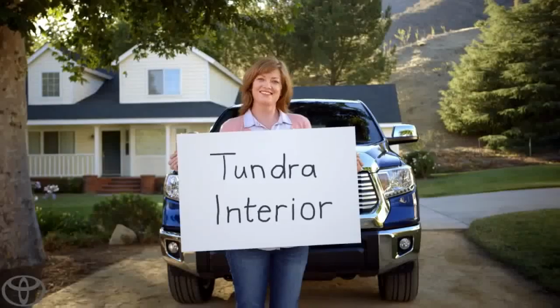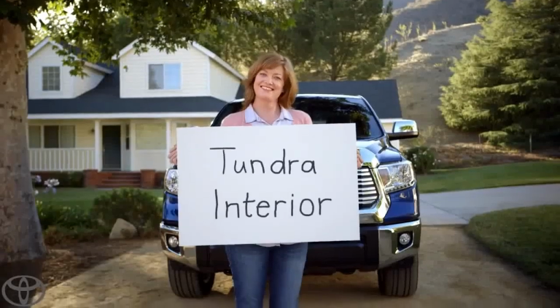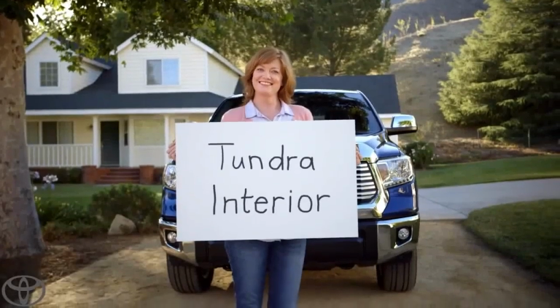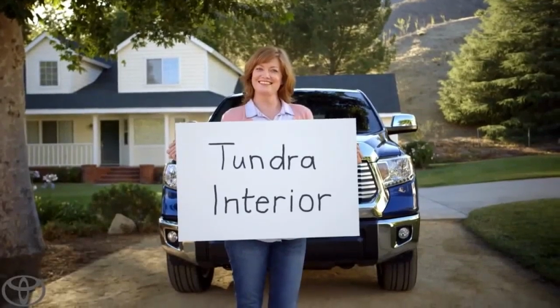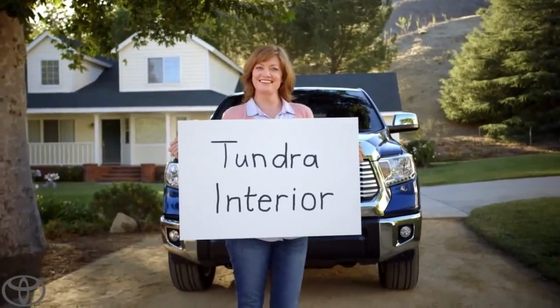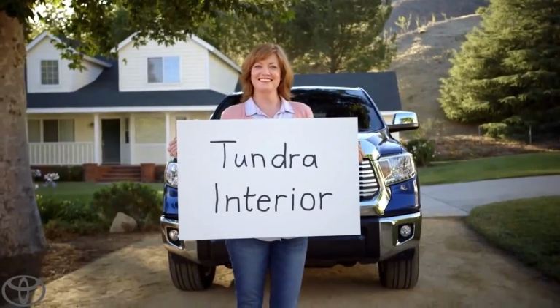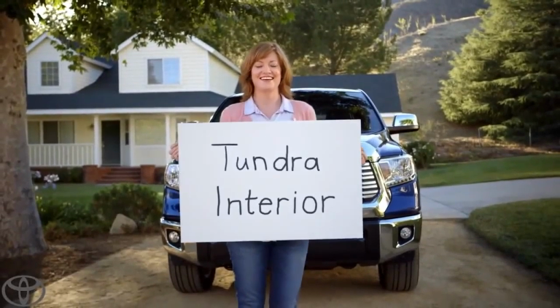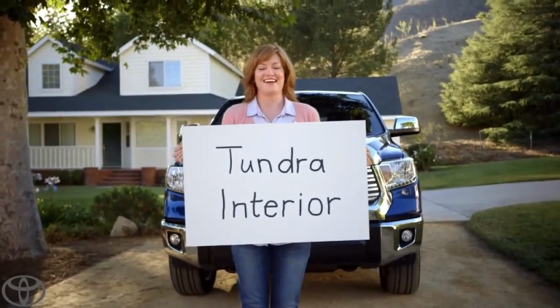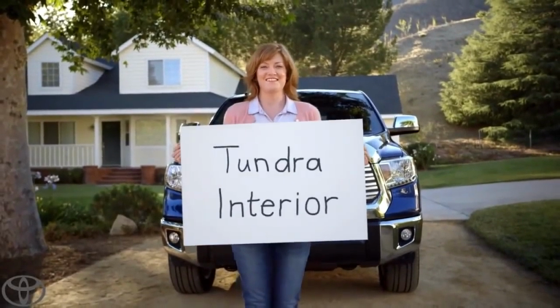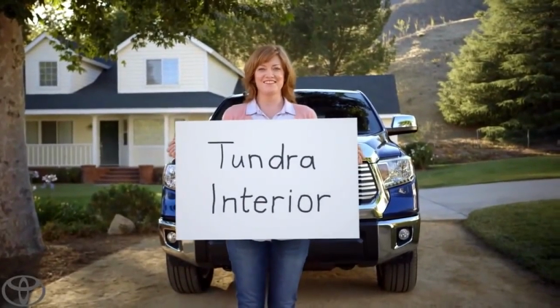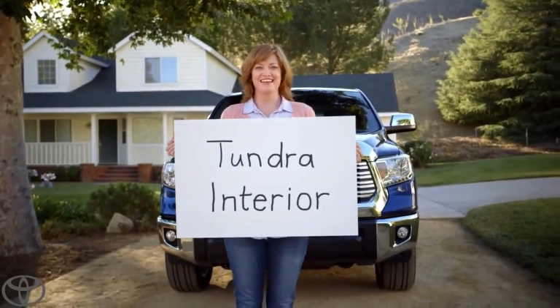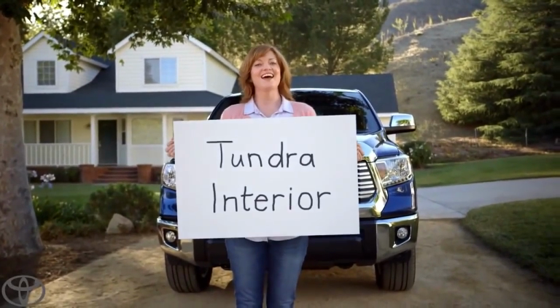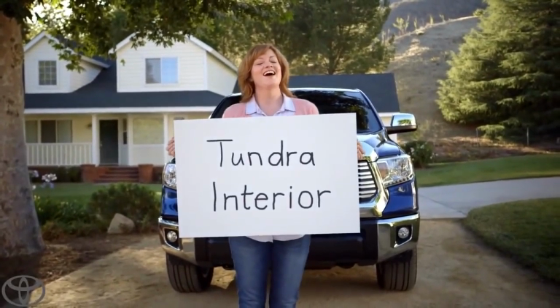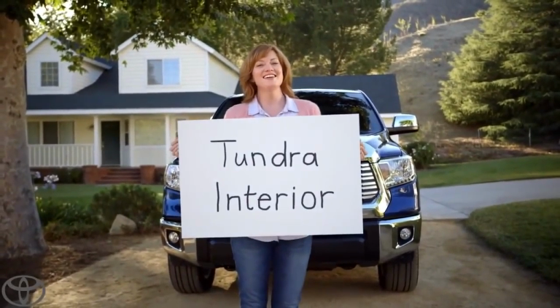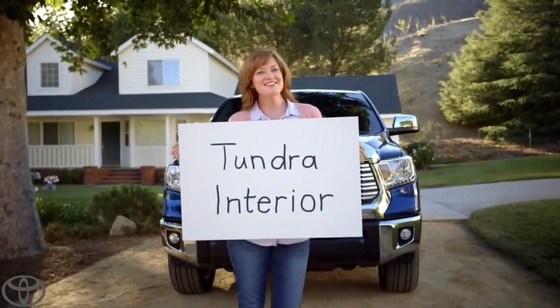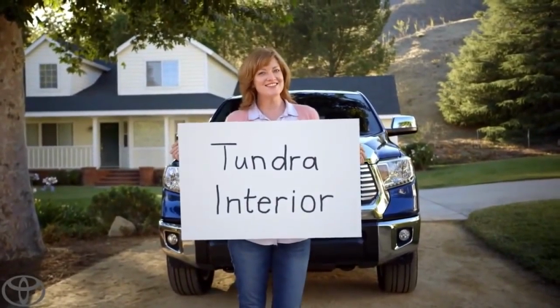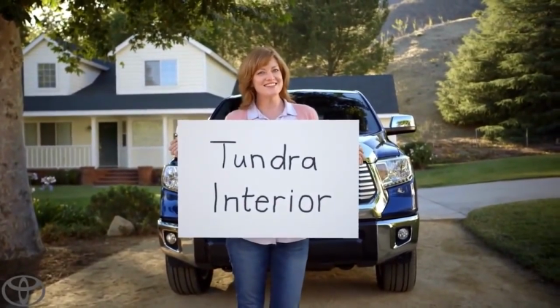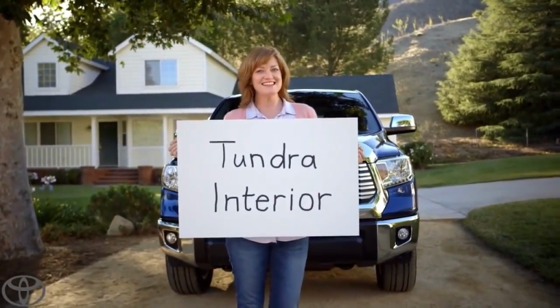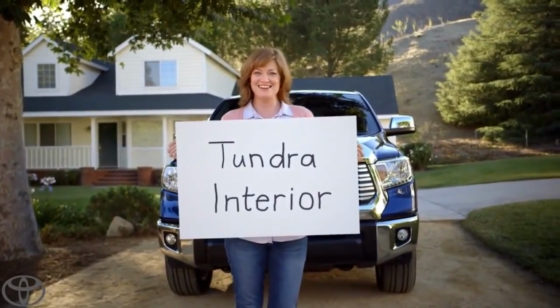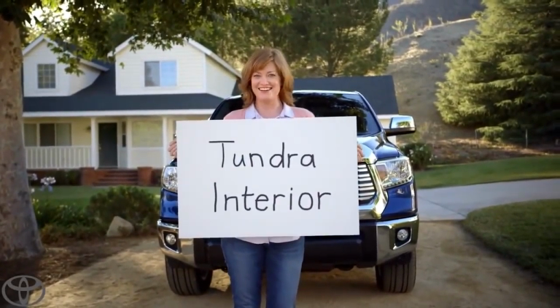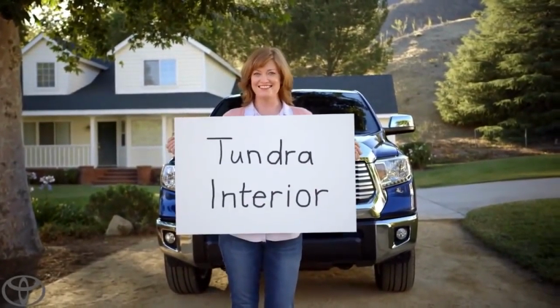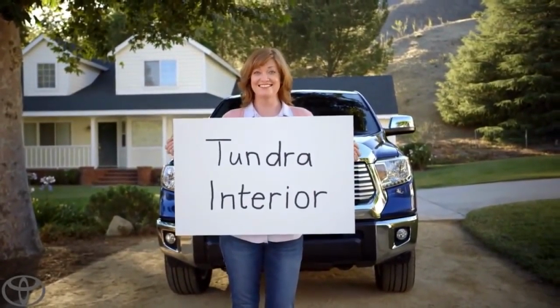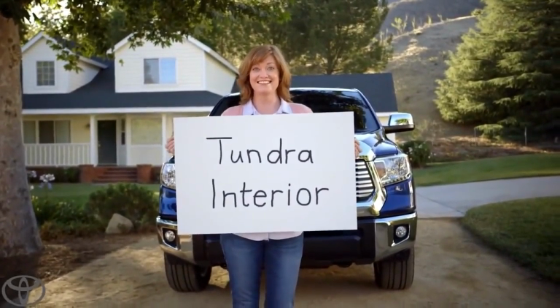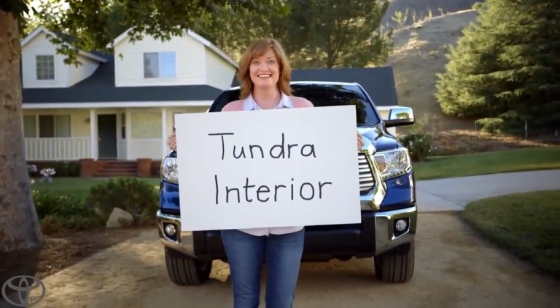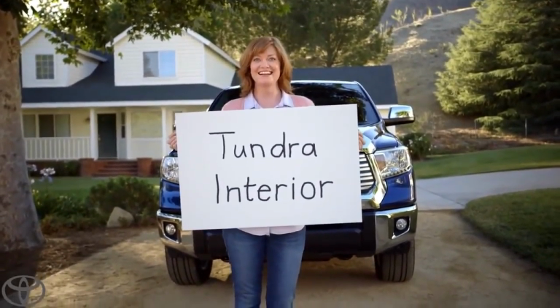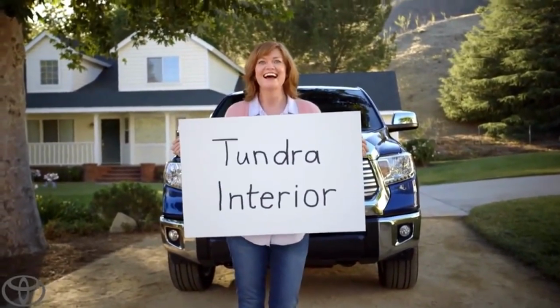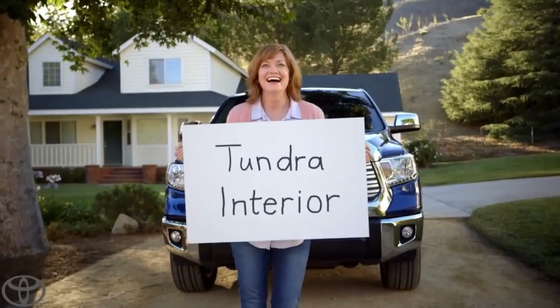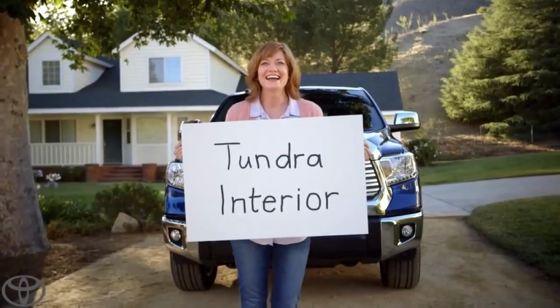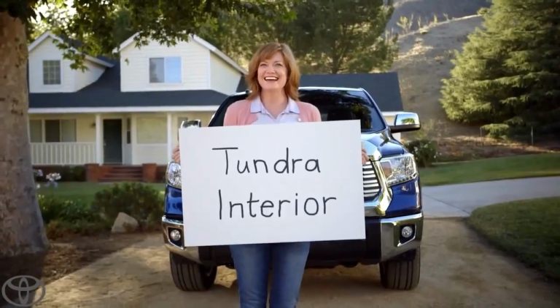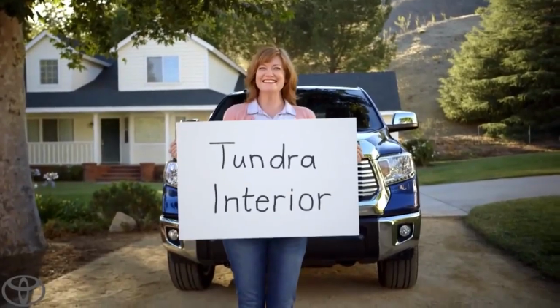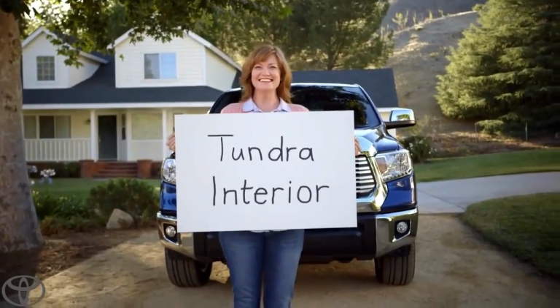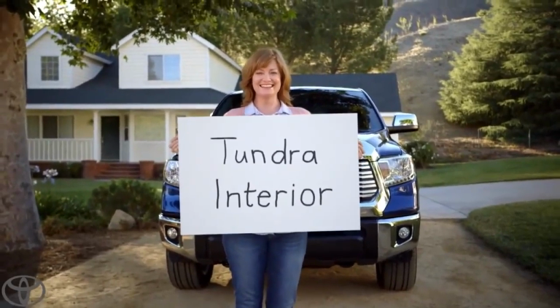Okay, action. Our new Tundra's interior. Oh, that was so great. Thanks.